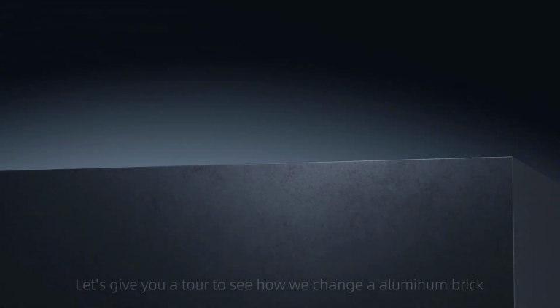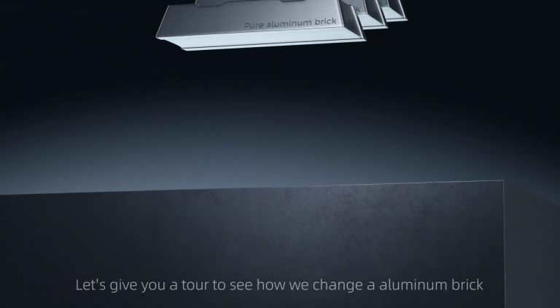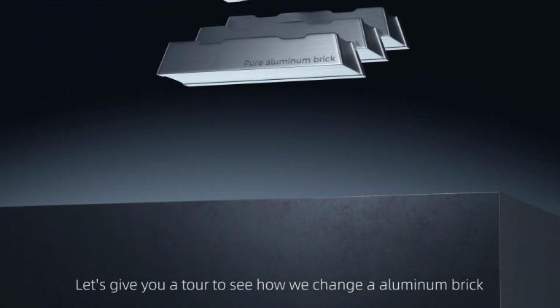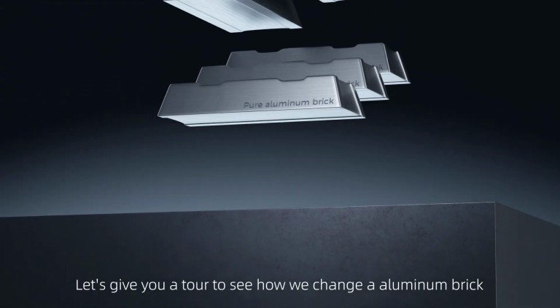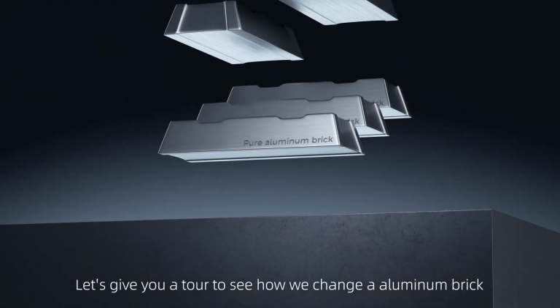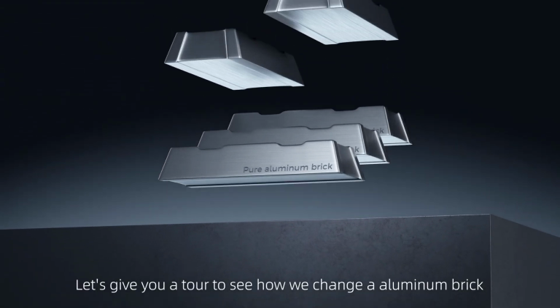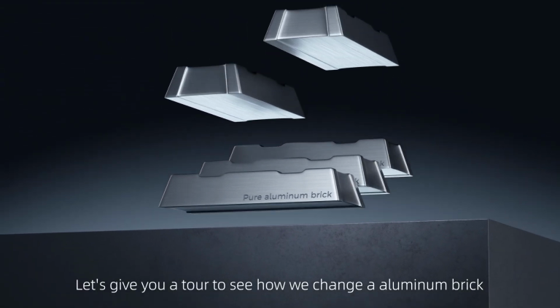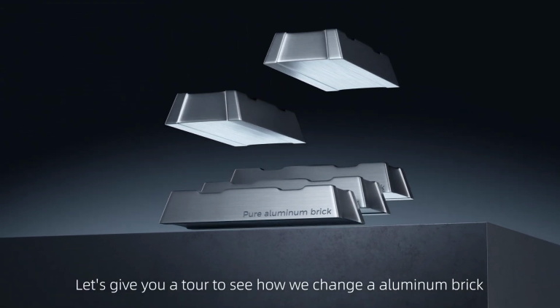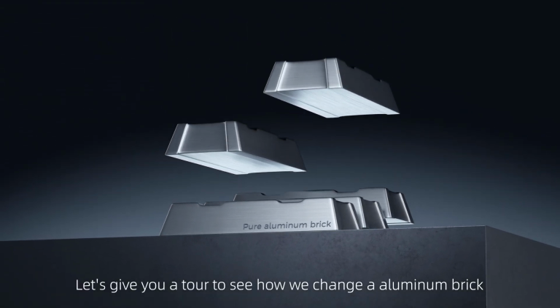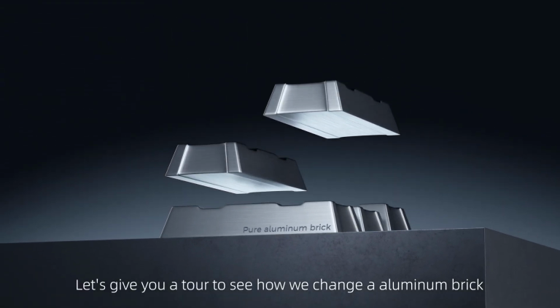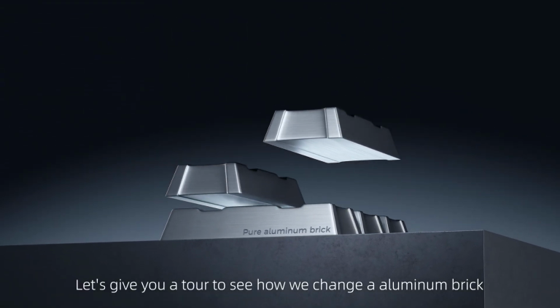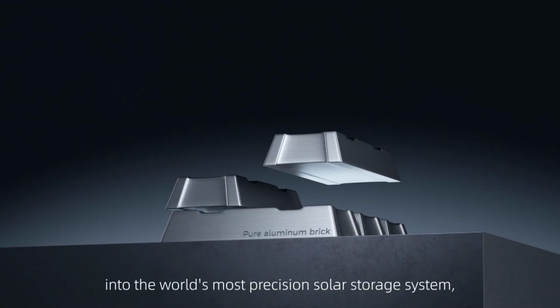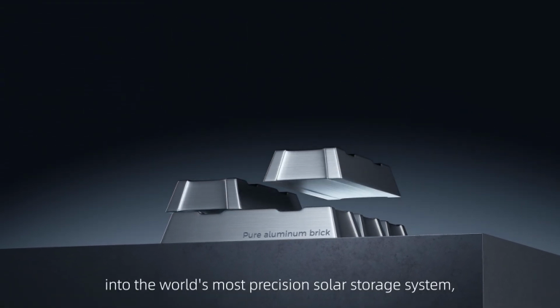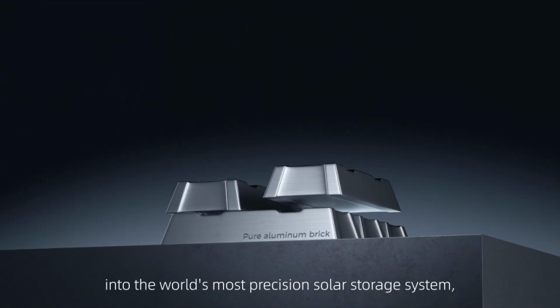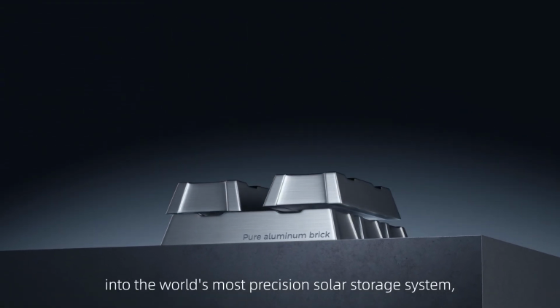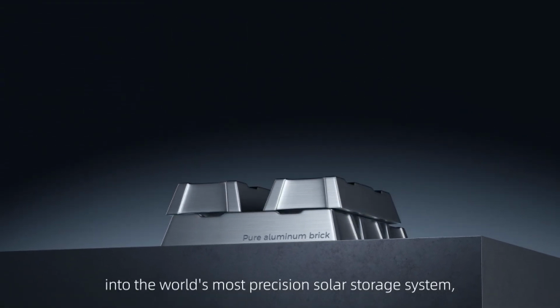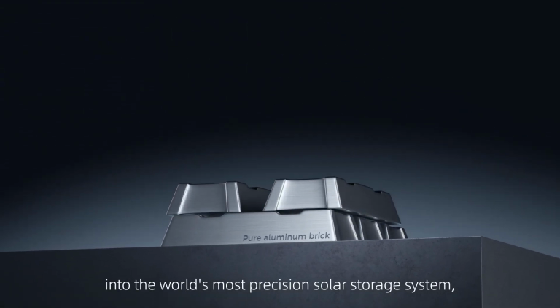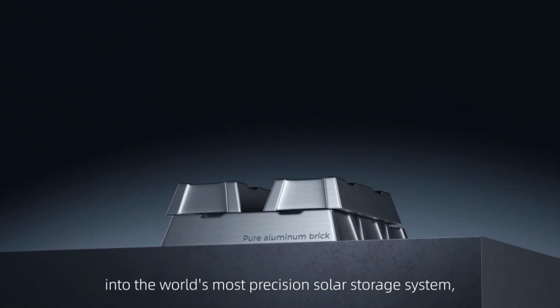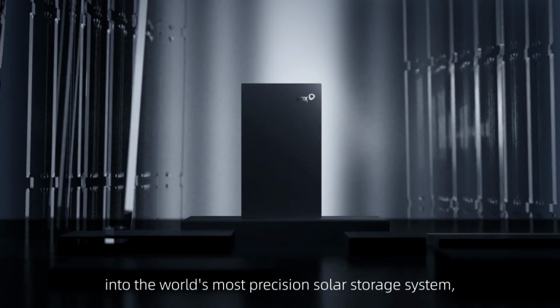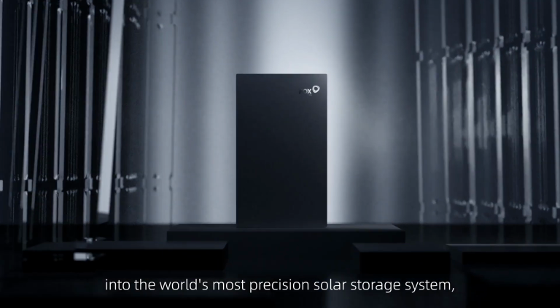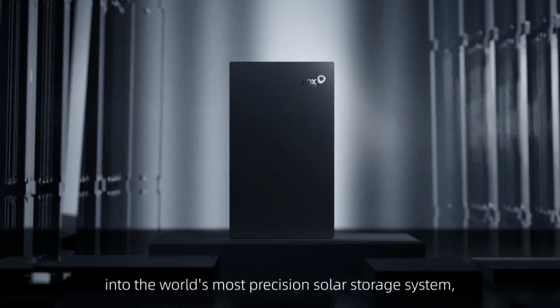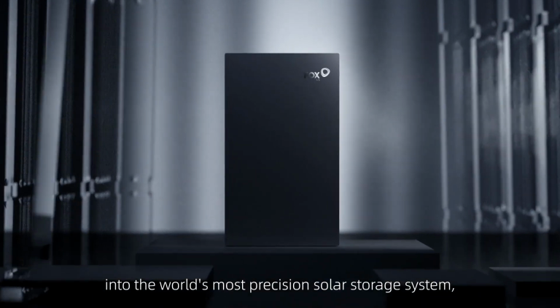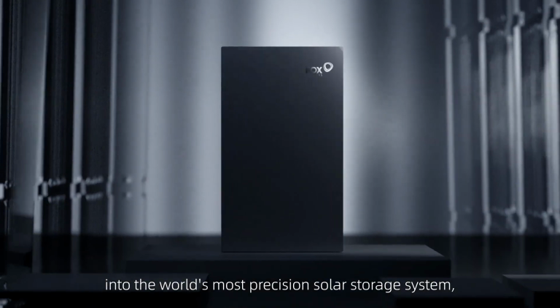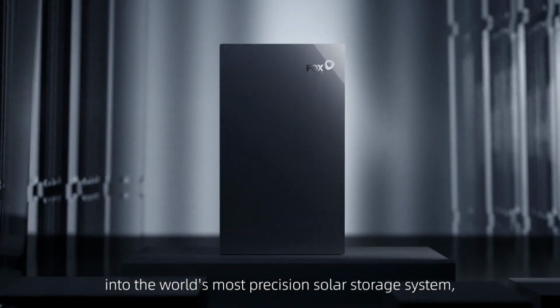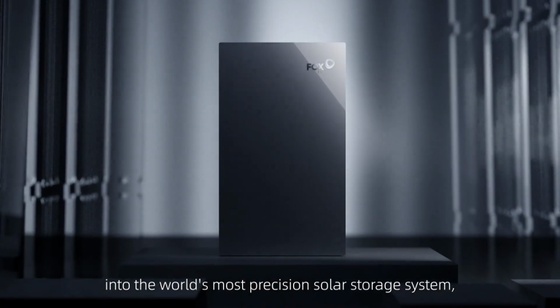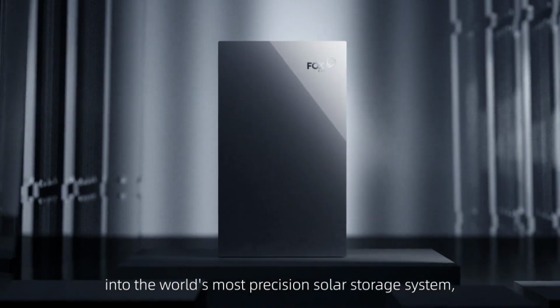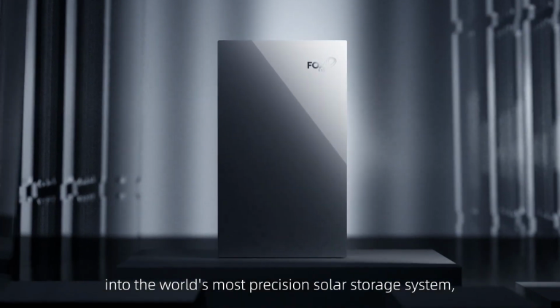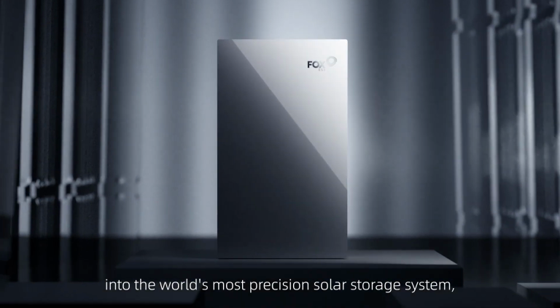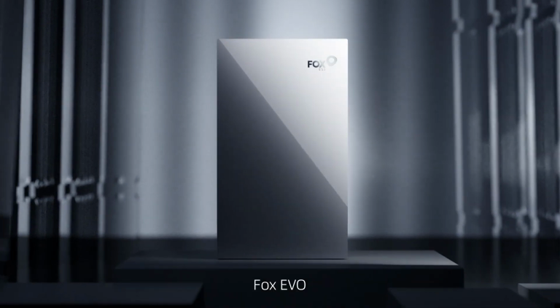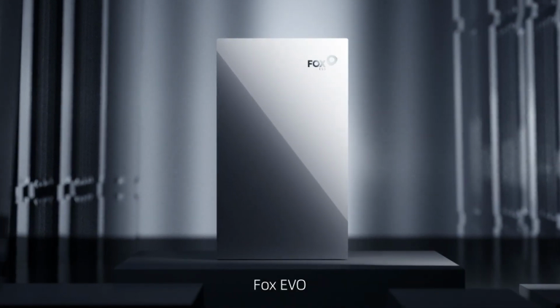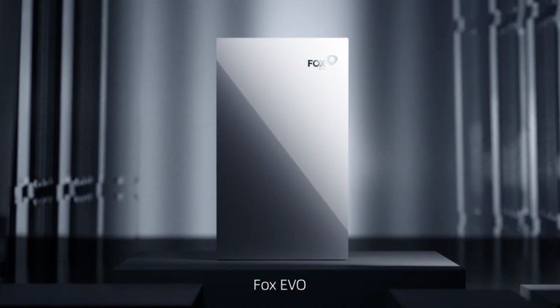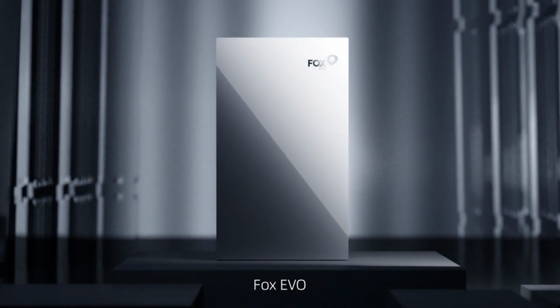Let's give you a tour to see how we change an aluminum brick into the world's most precision solar storage system, Fox Evo.